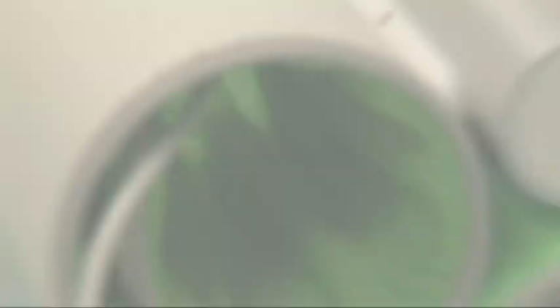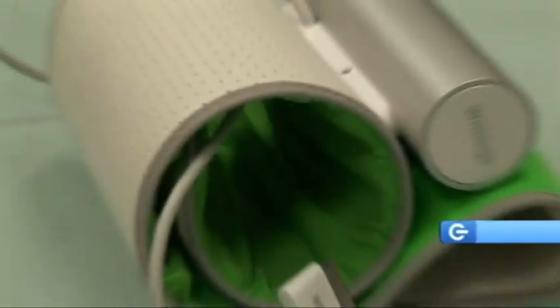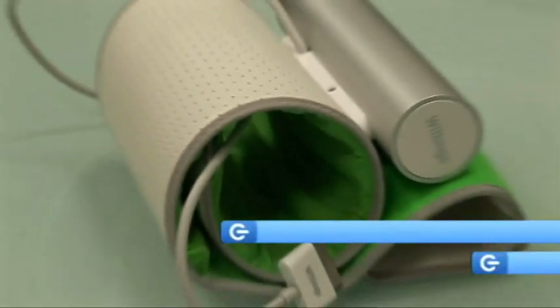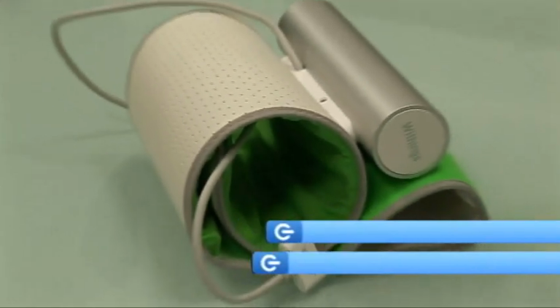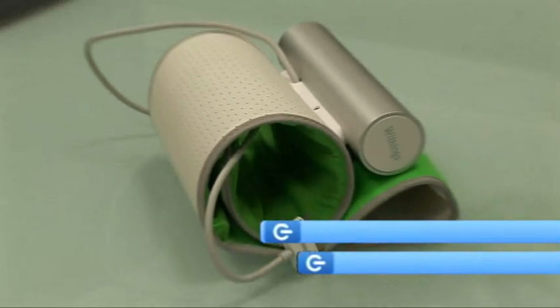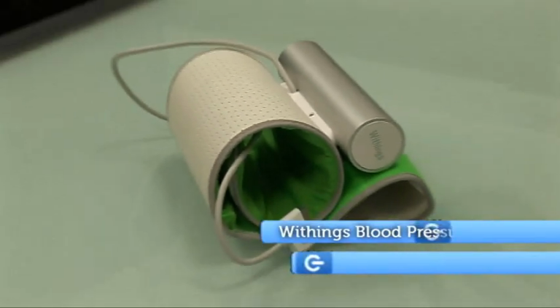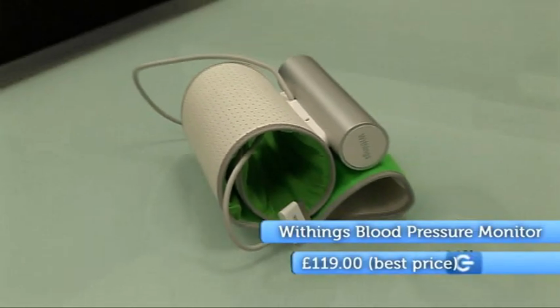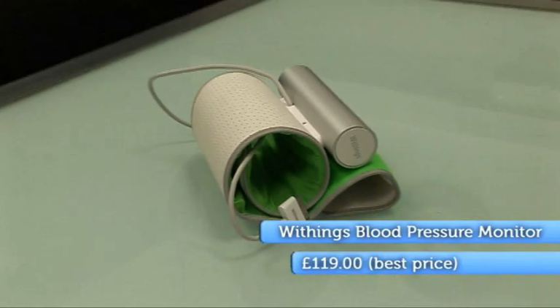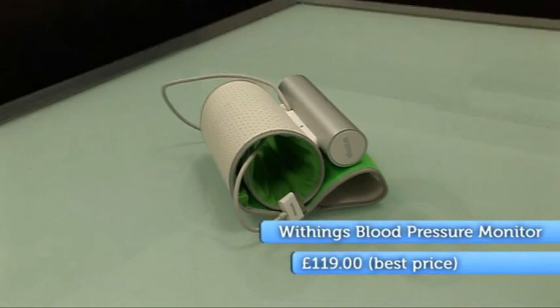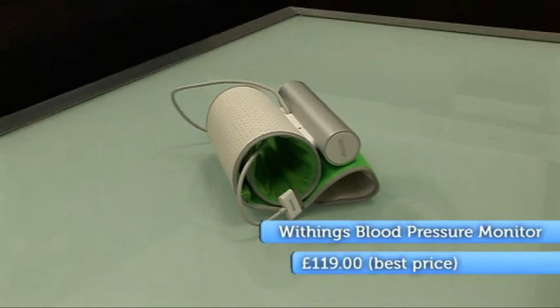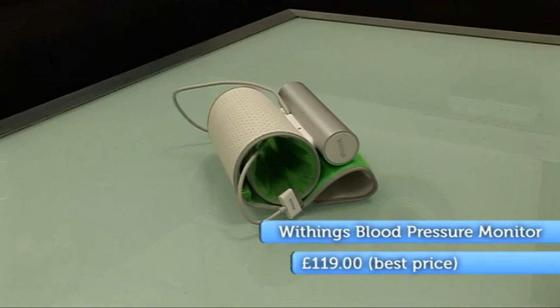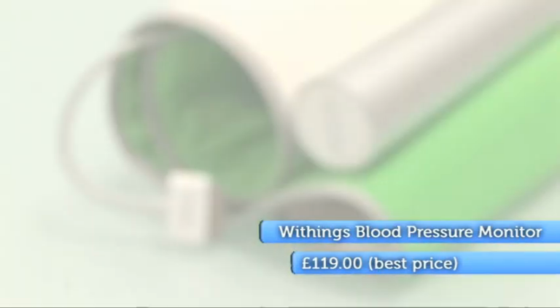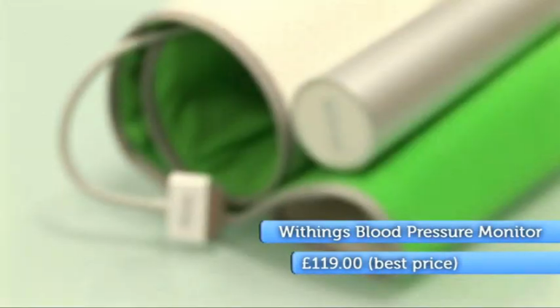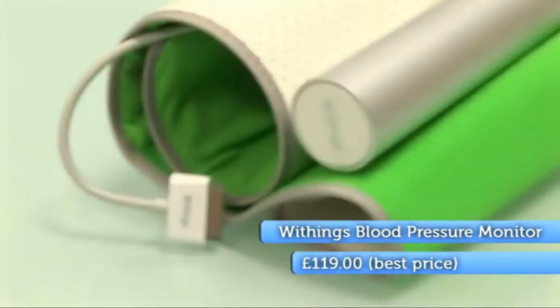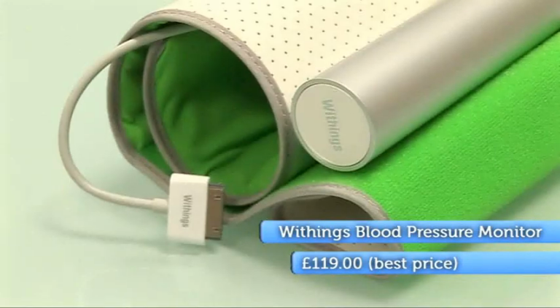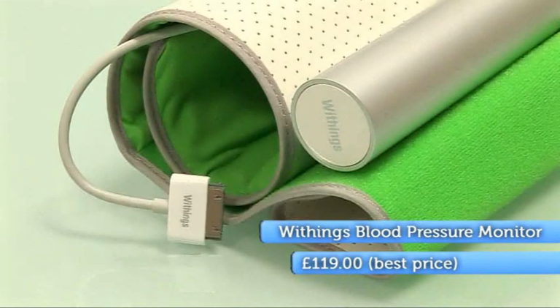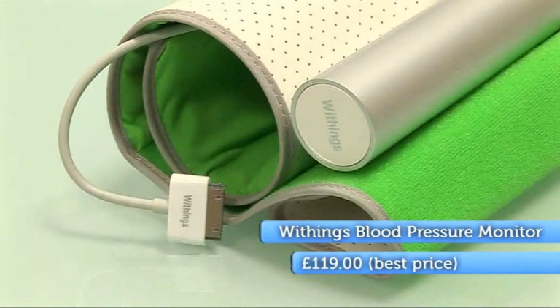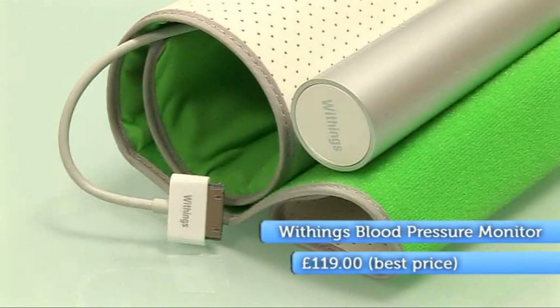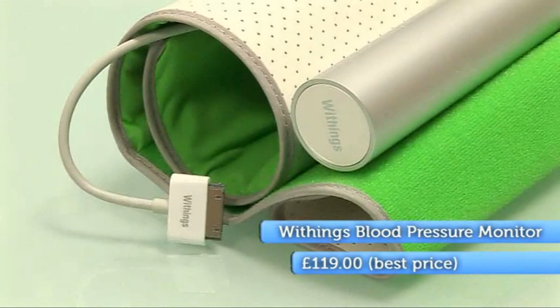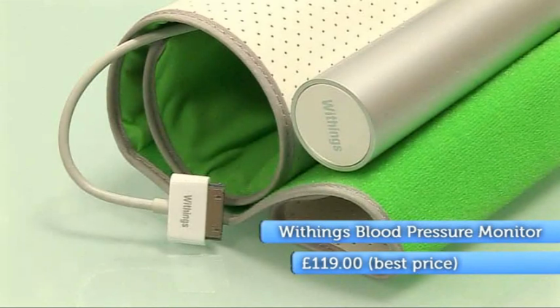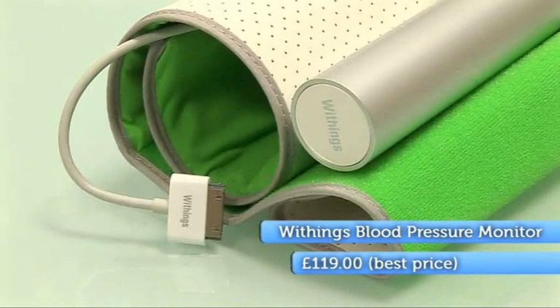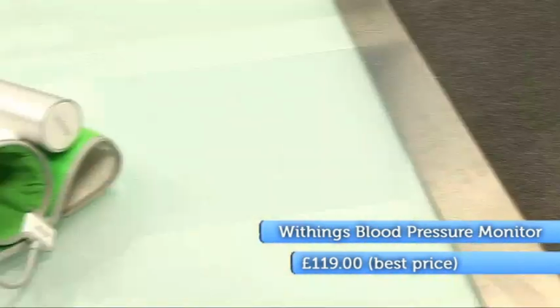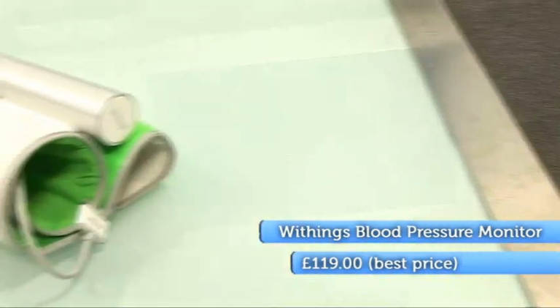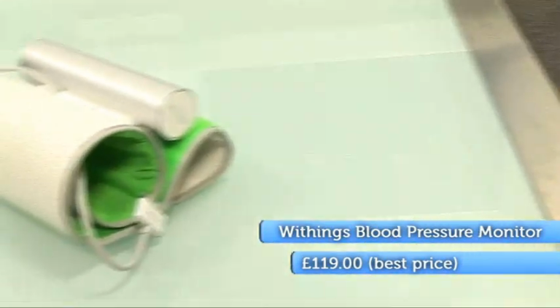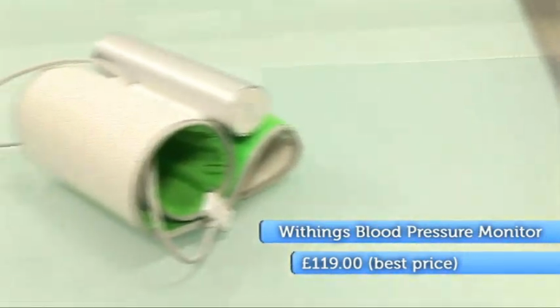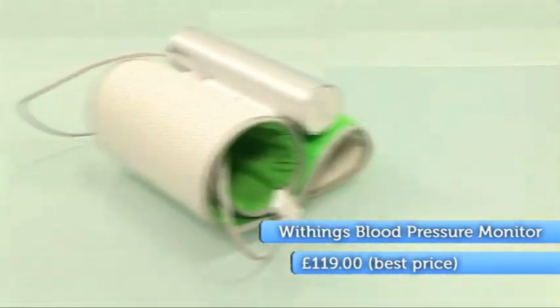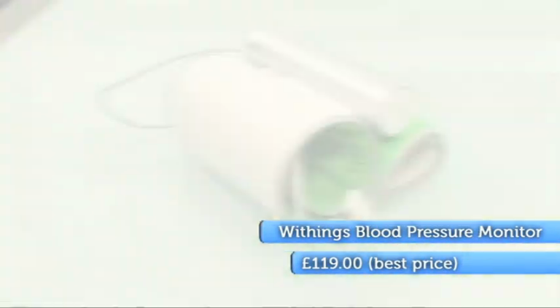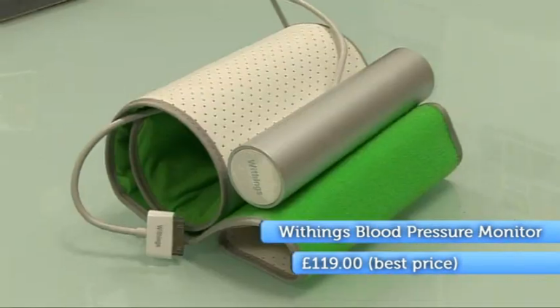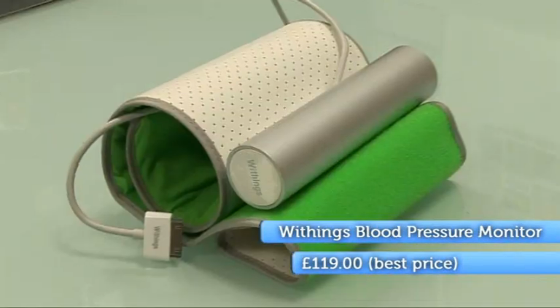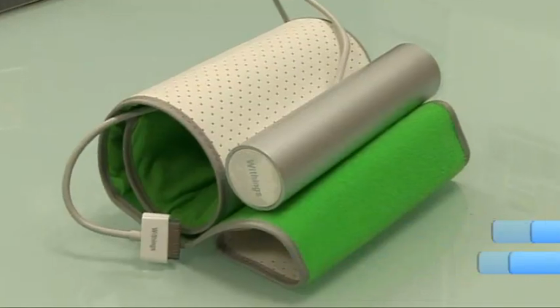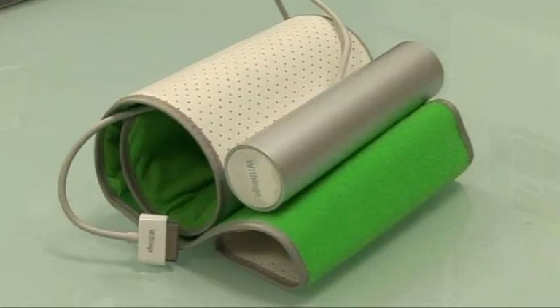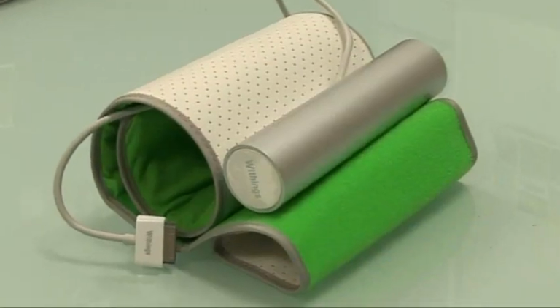There's a new one that works with all manner of iDevices — iPhones, iPods and iPads. It's called the Withings Blood Pressure Monitor.